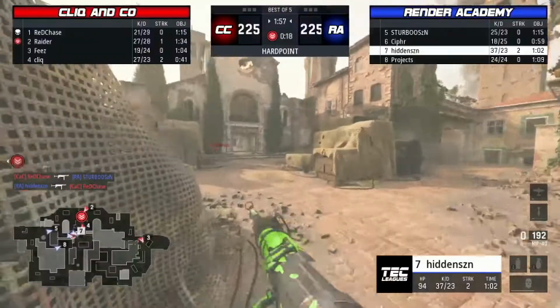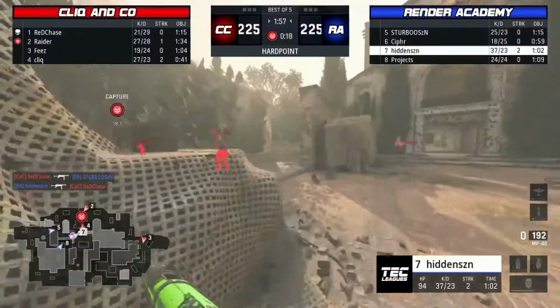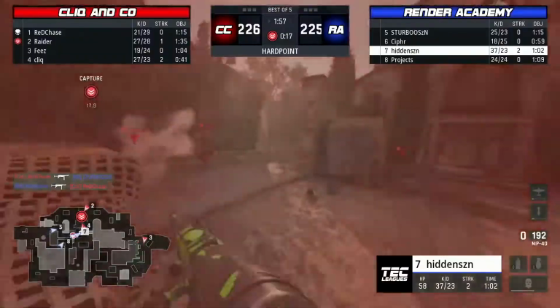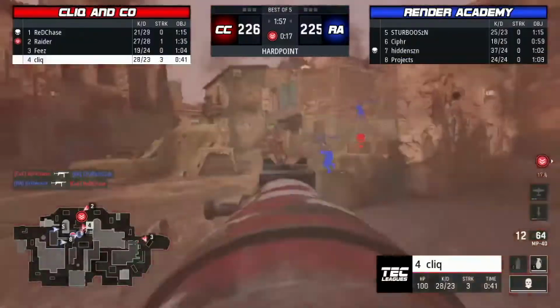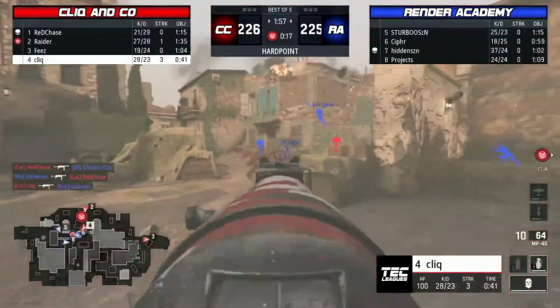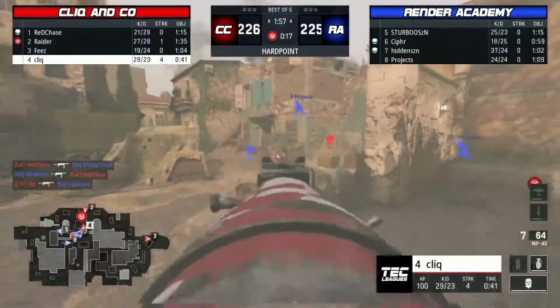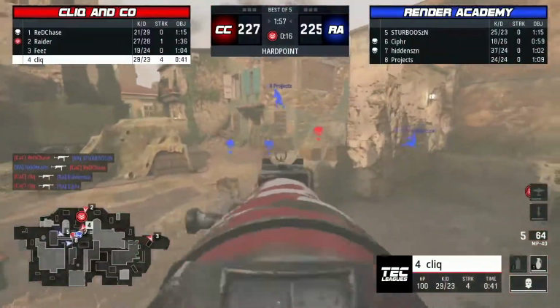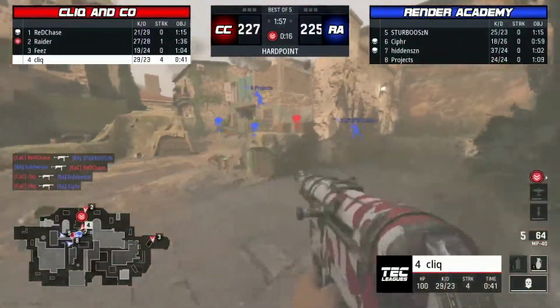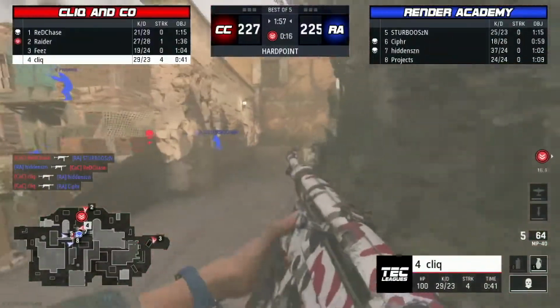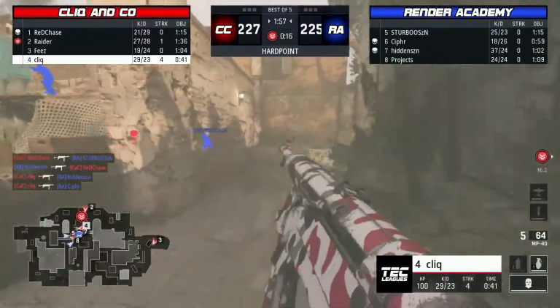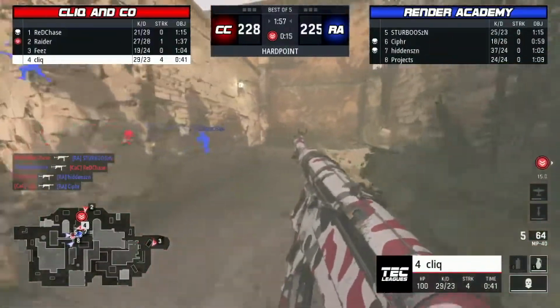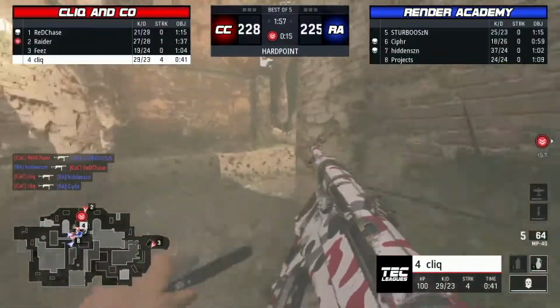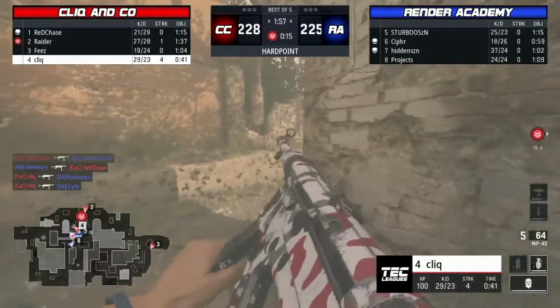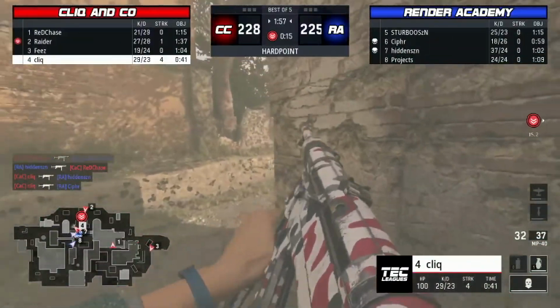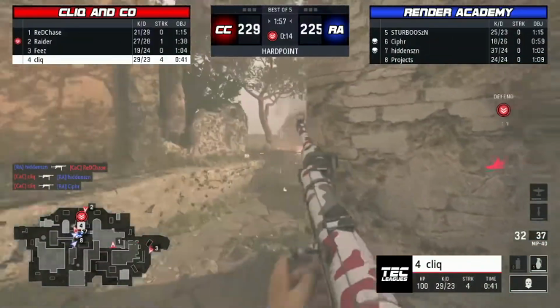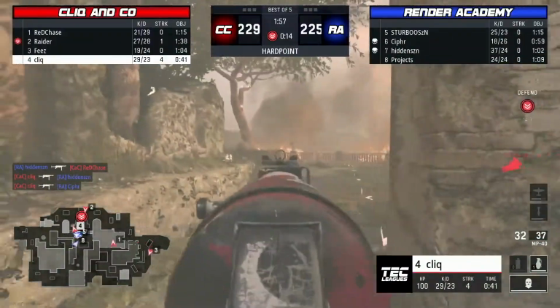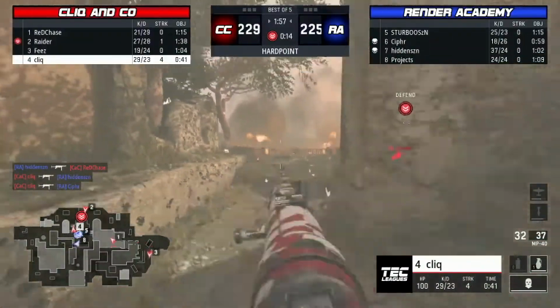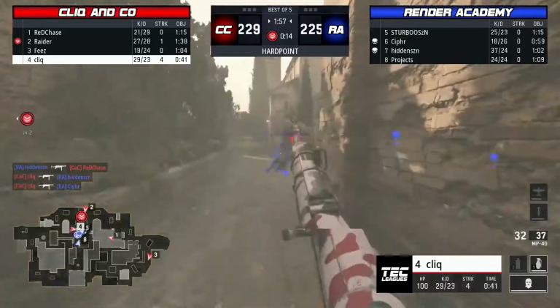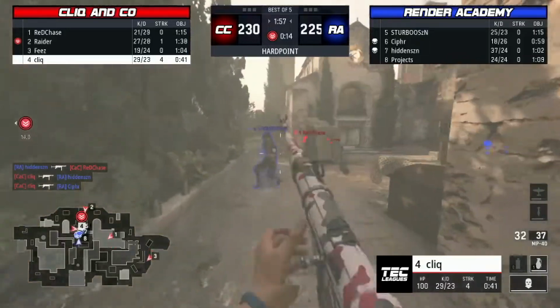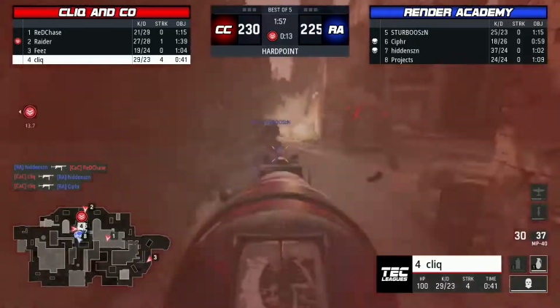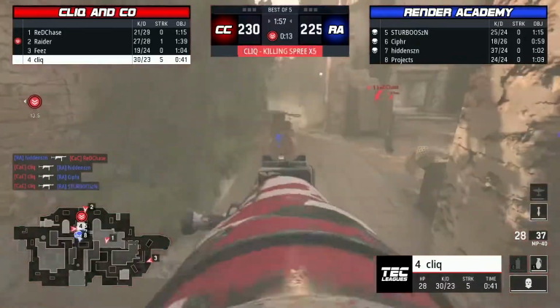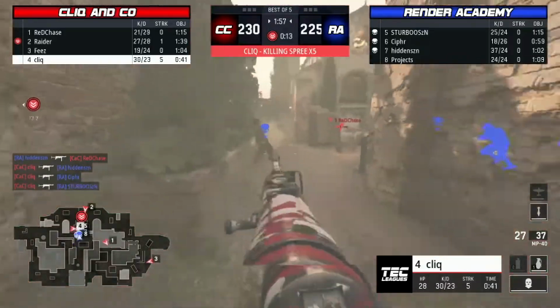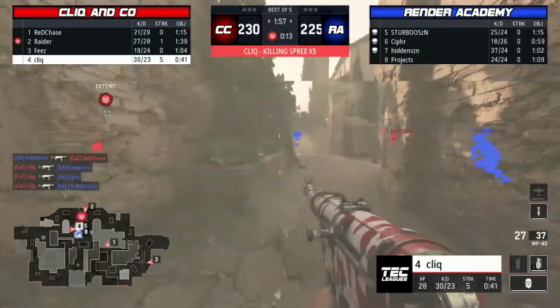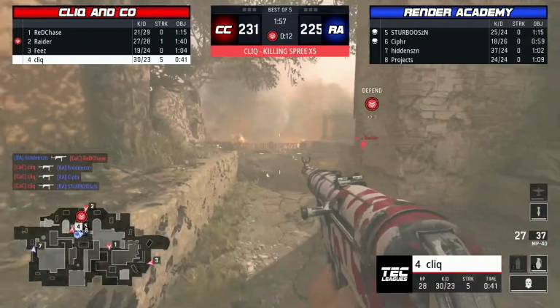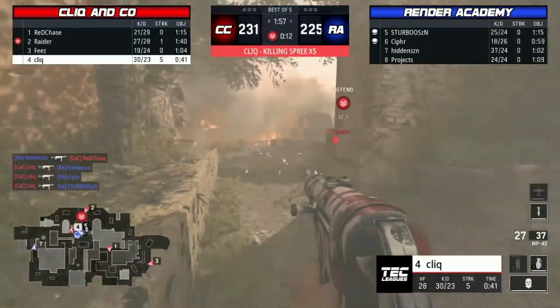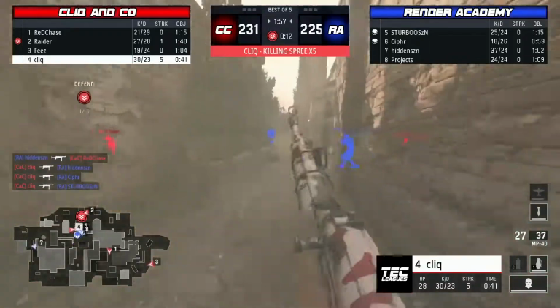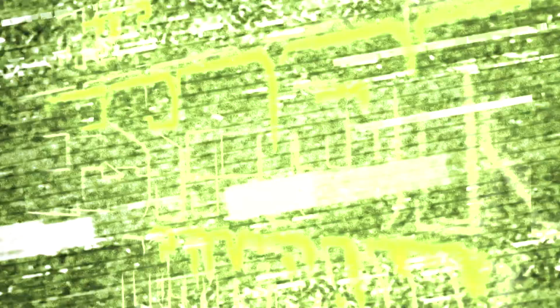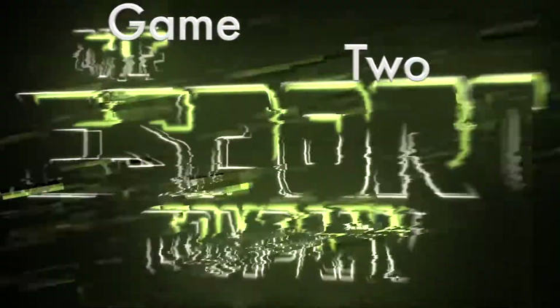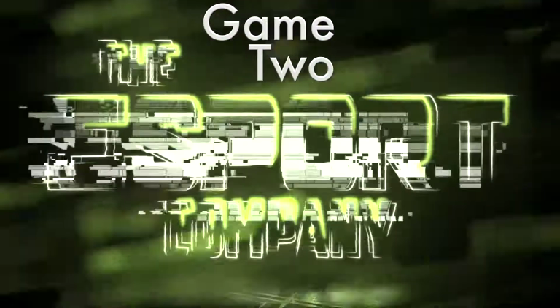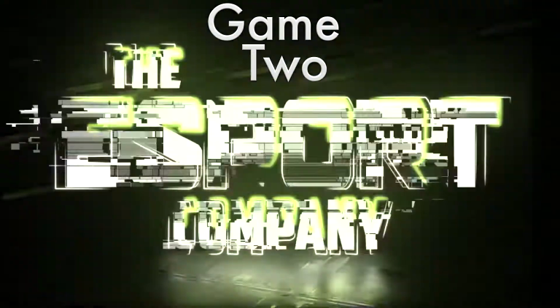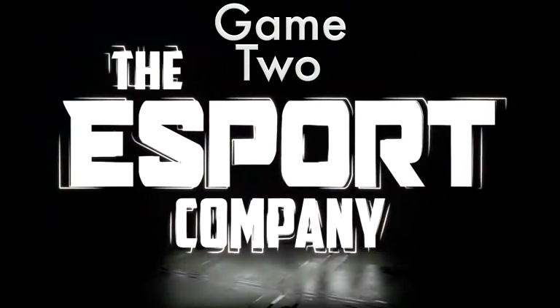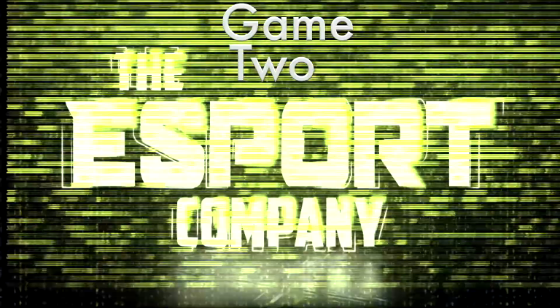Then later in game number one it's going to be Click and Co. Speaking of Click — picks up a quick double, spins around and gets the third. Look out.